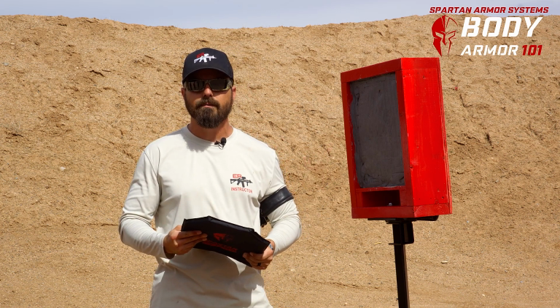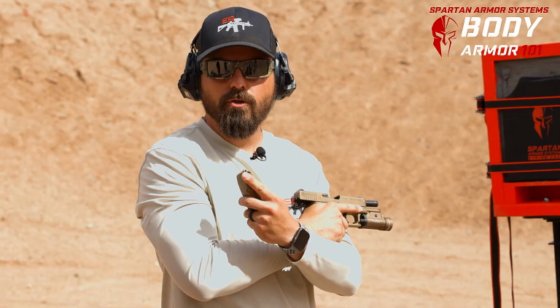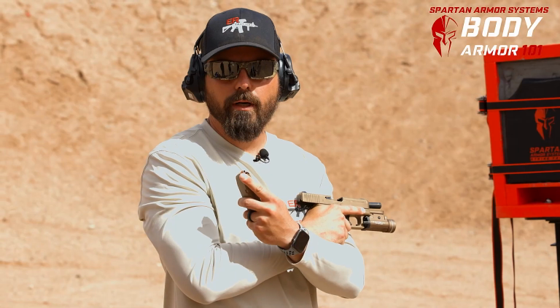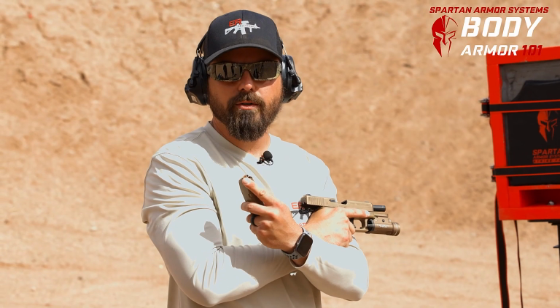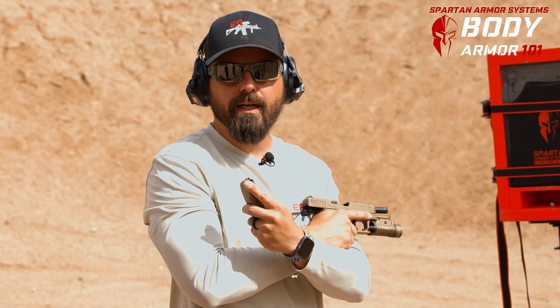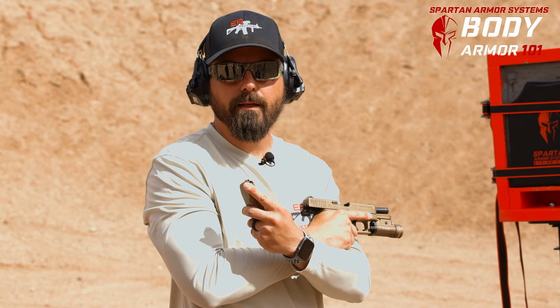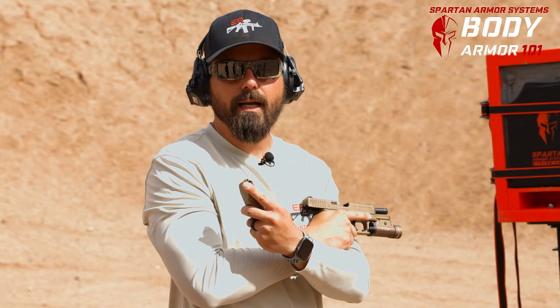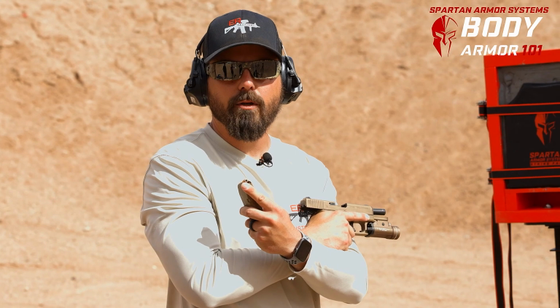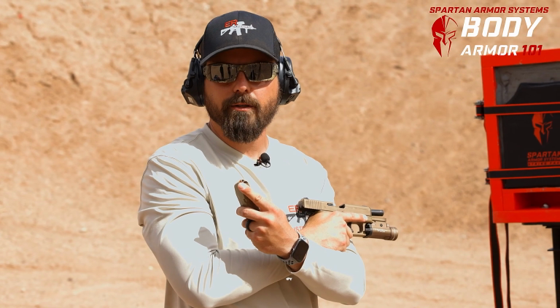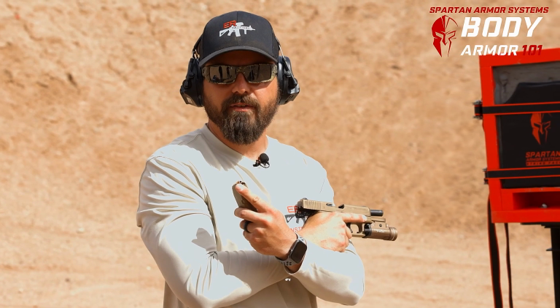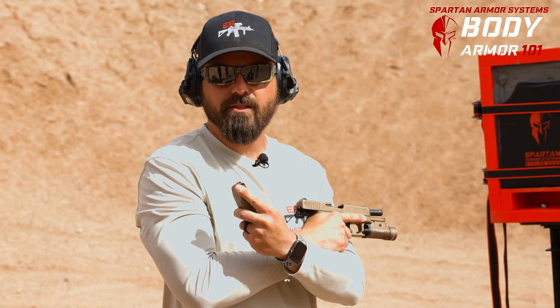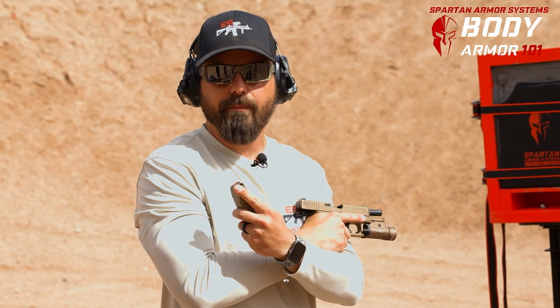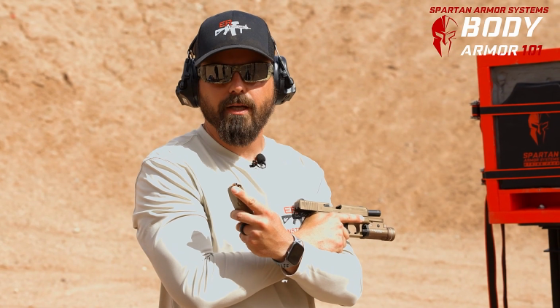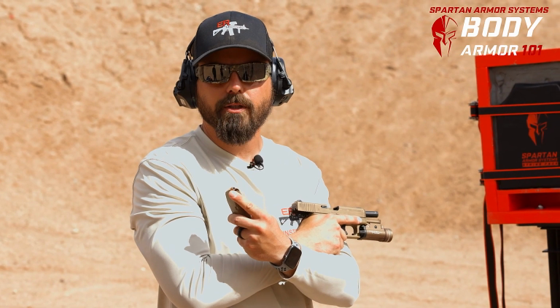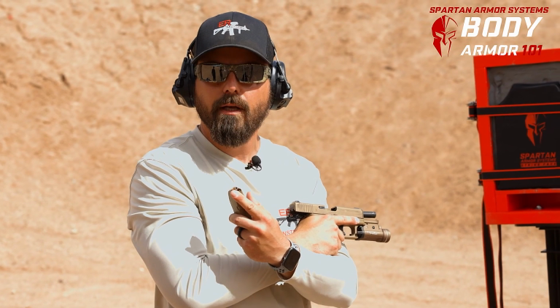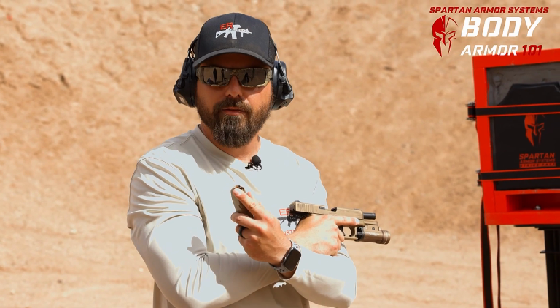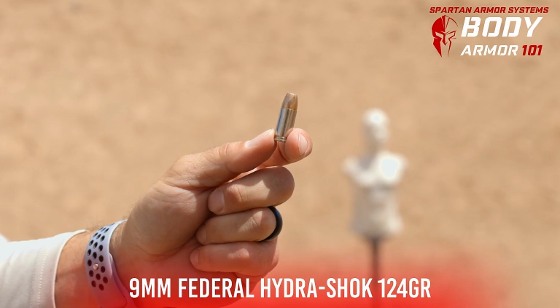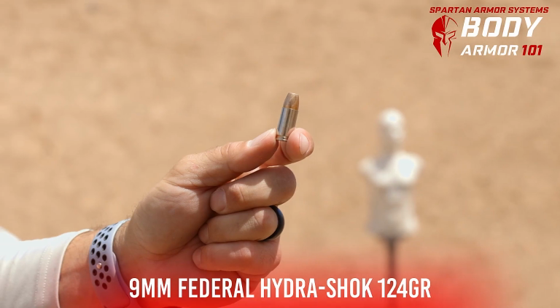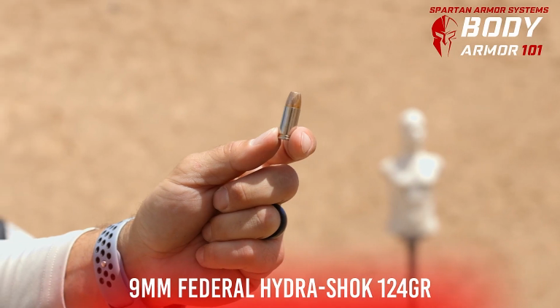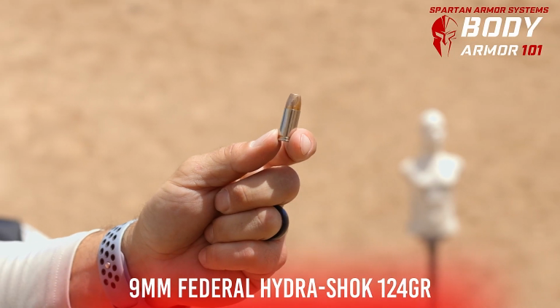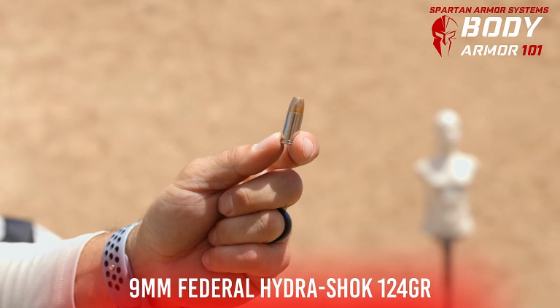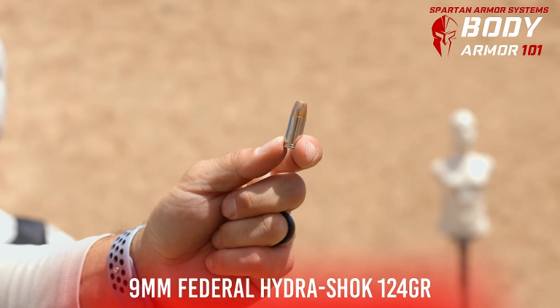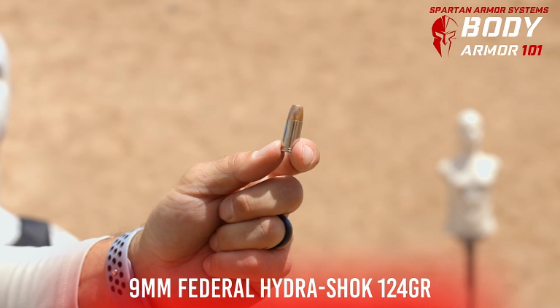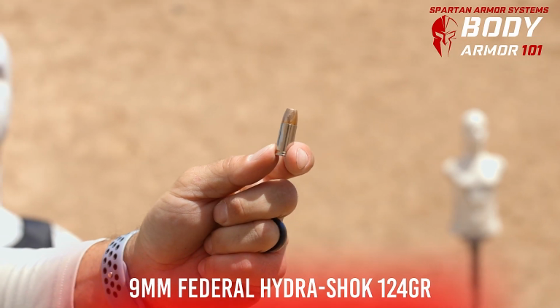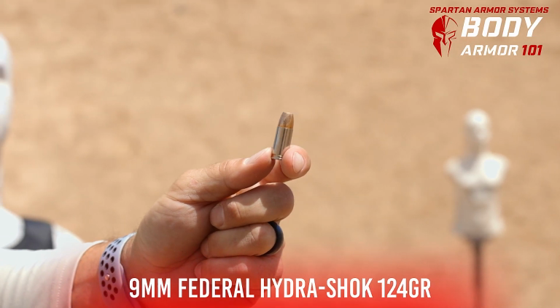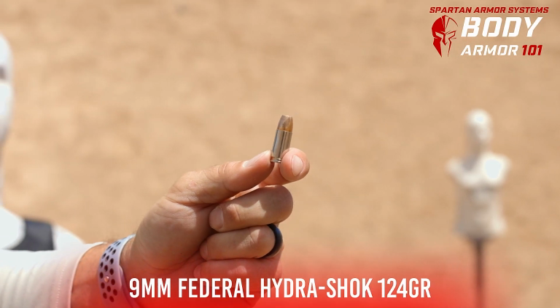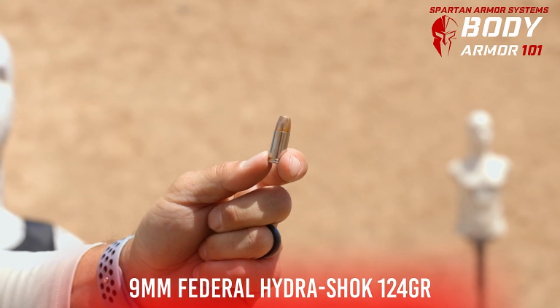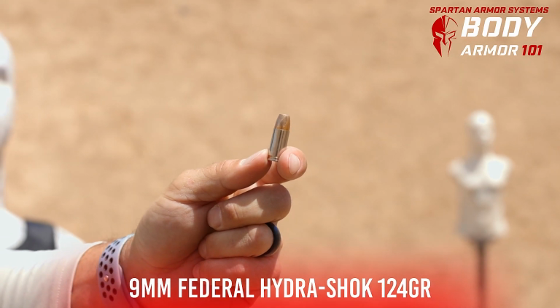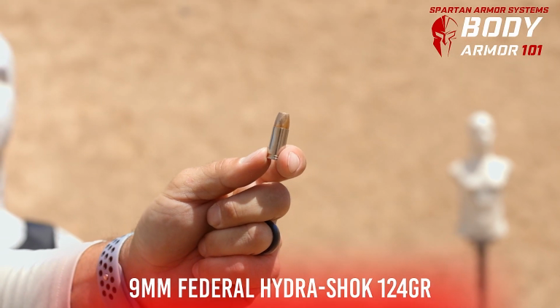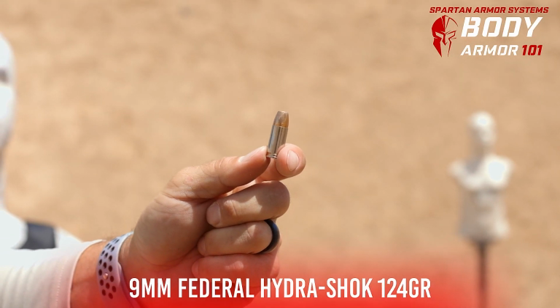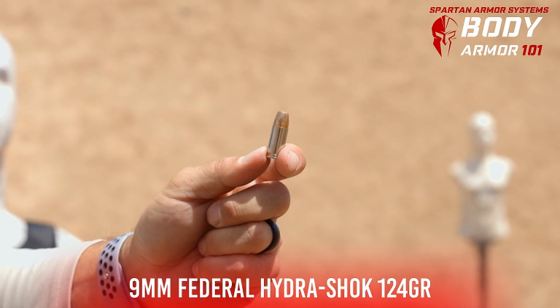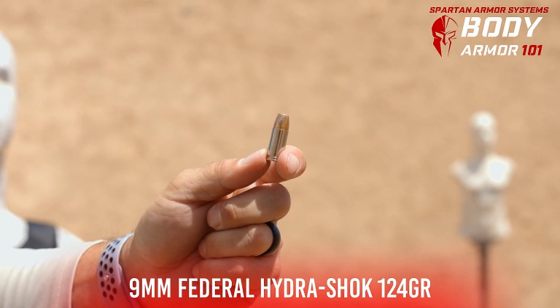Here we're taking 9 millimeter defensive ammunition — specifically Federal Hydroshock 124 grain.